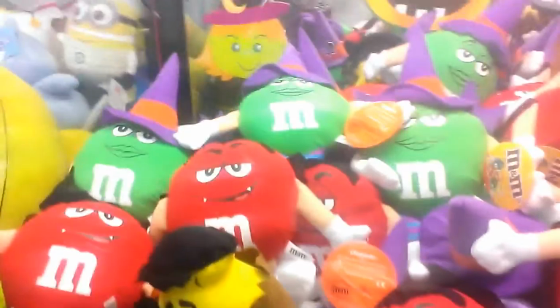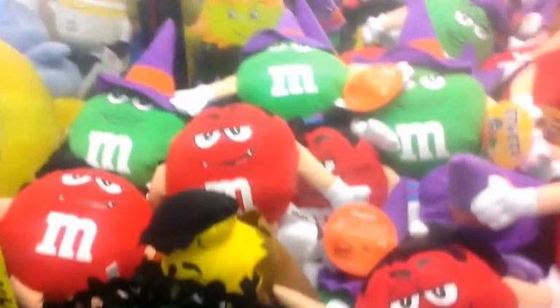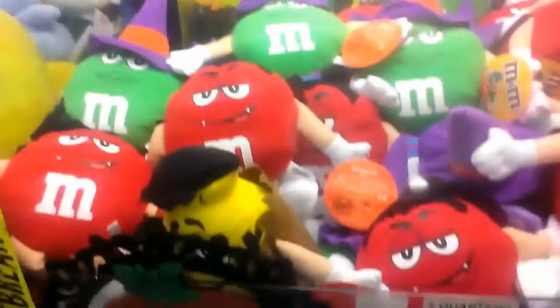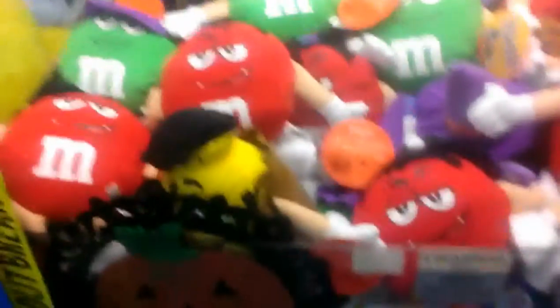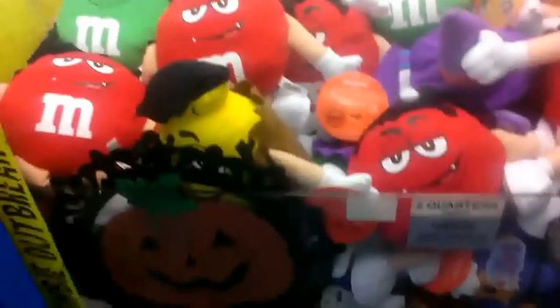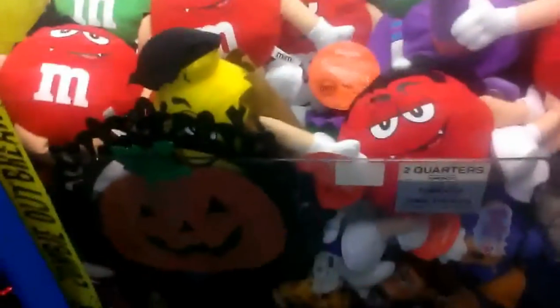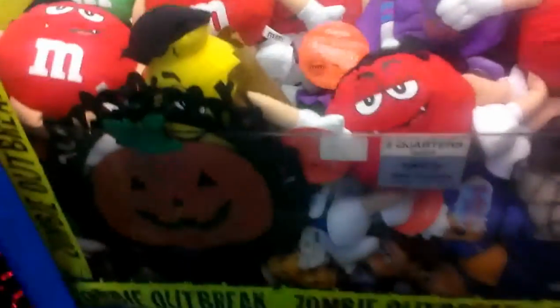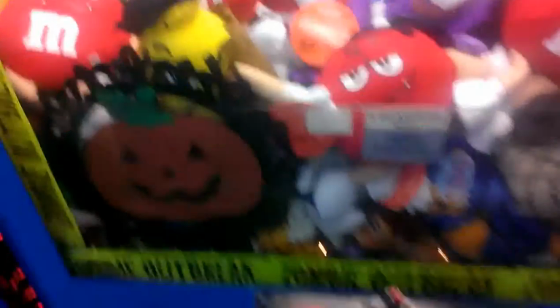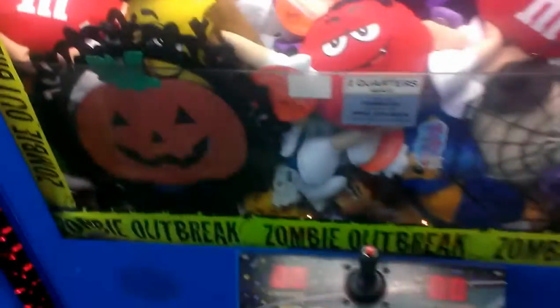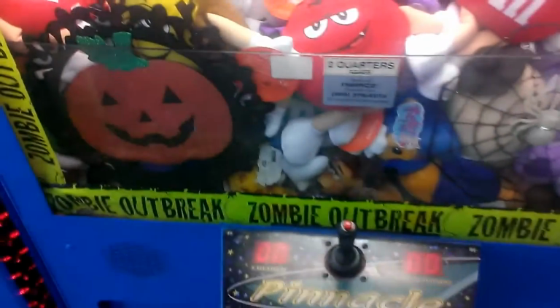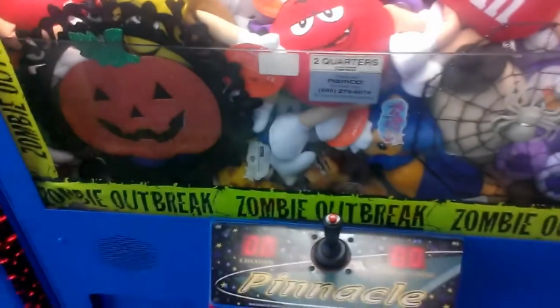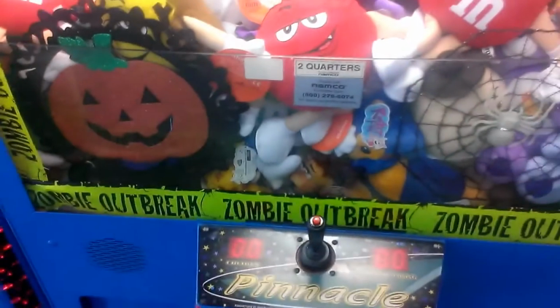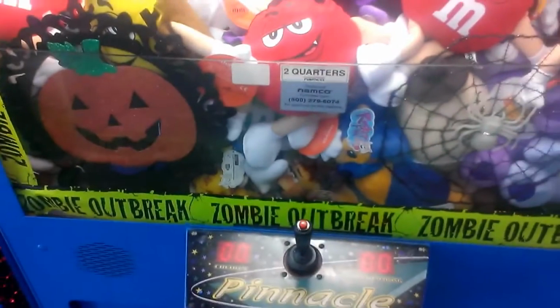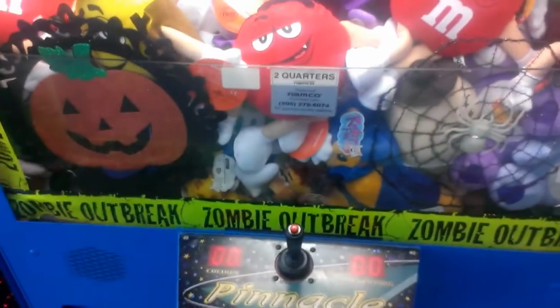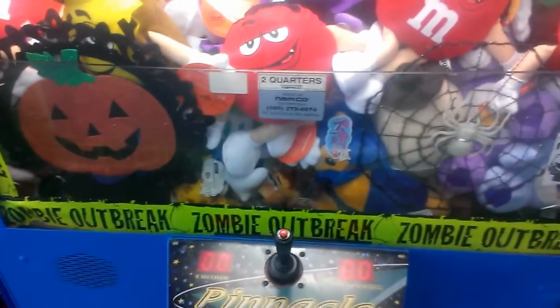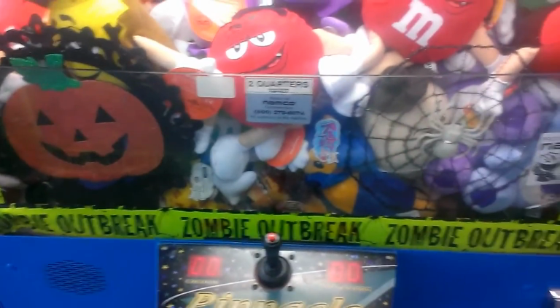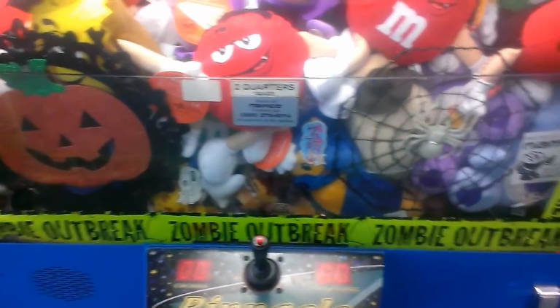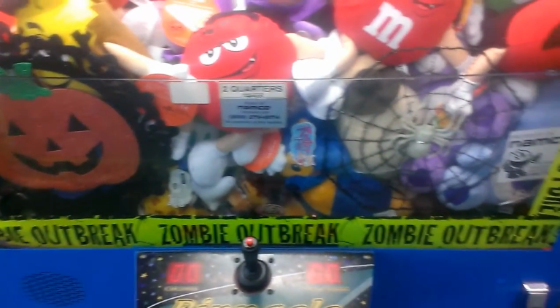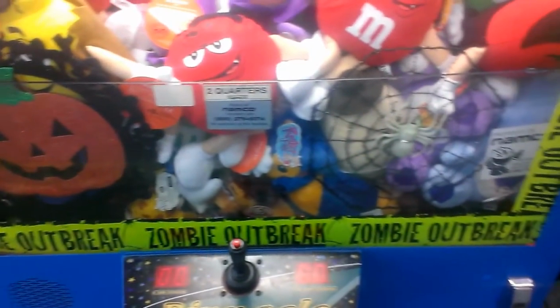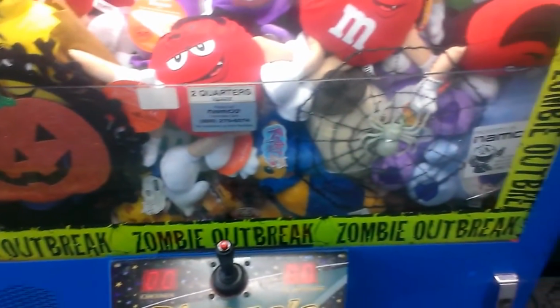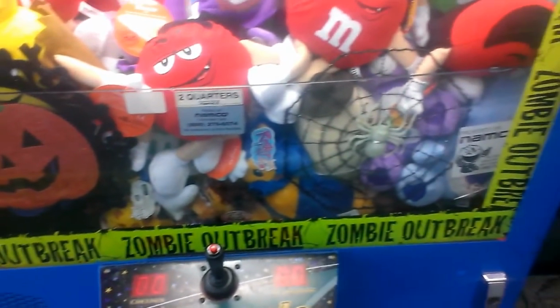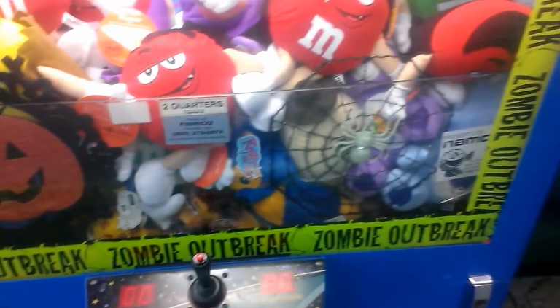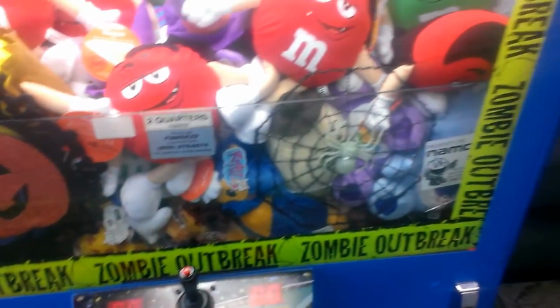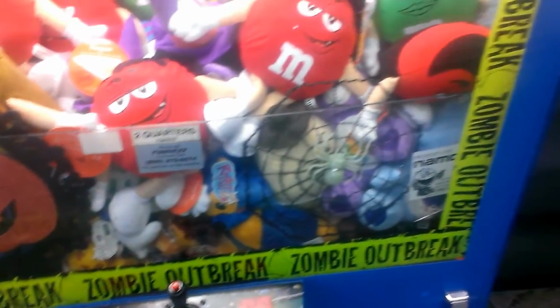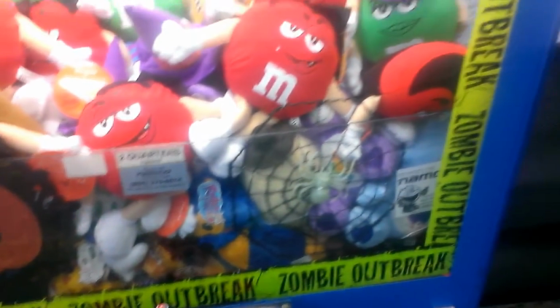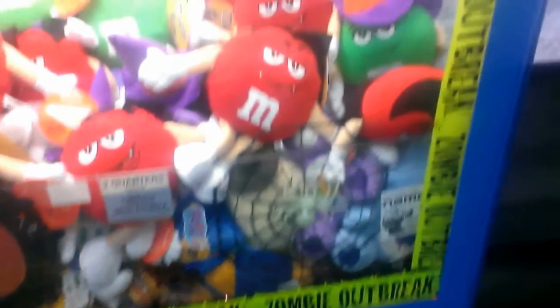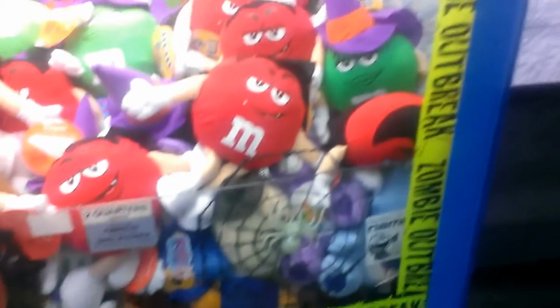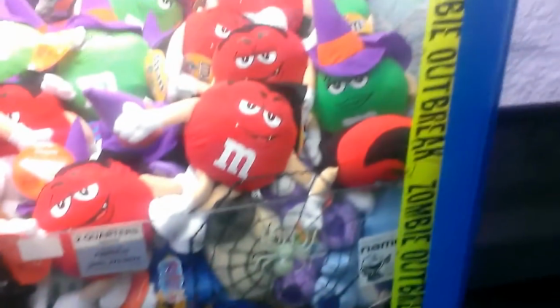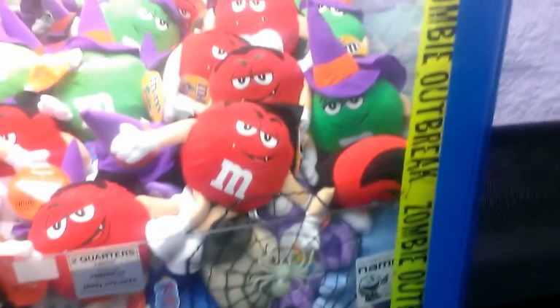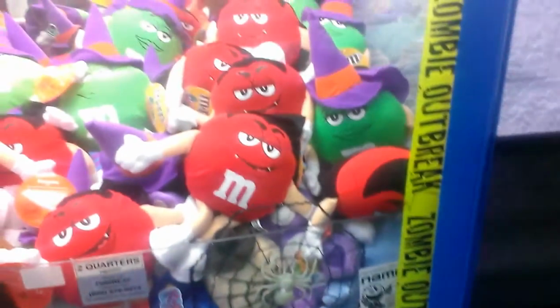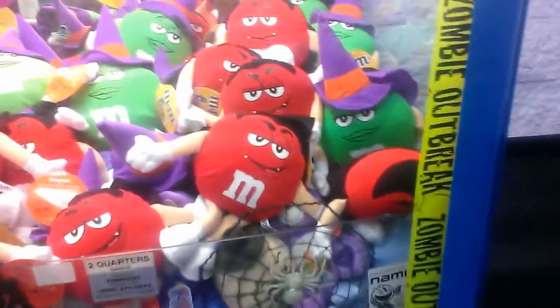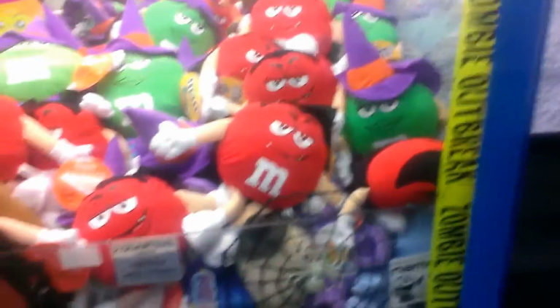Alright, I'm going to love this. Halloween theme. This is the pinnacle frame.